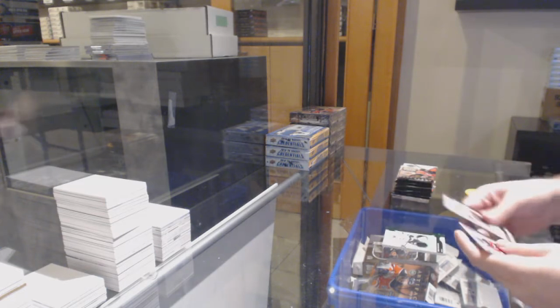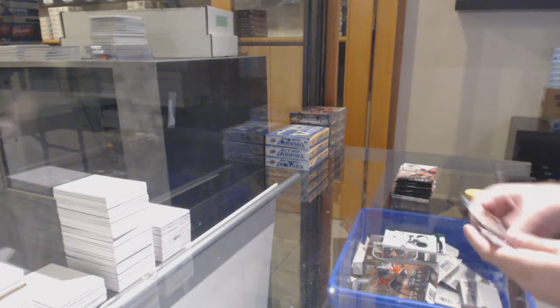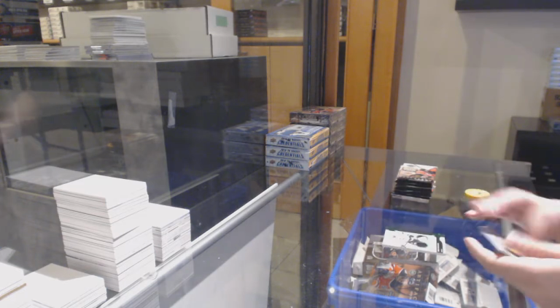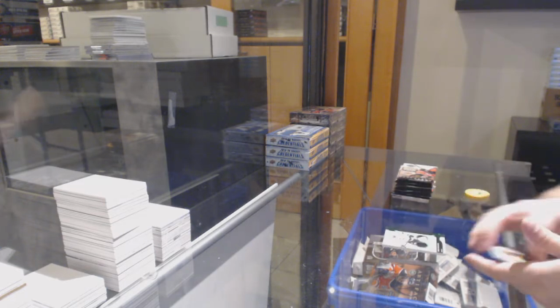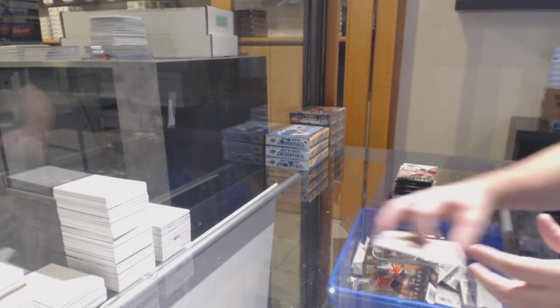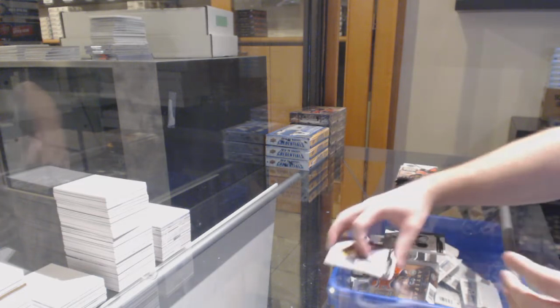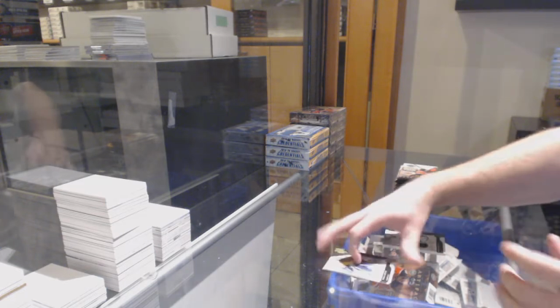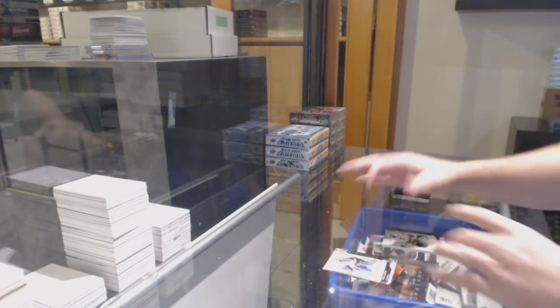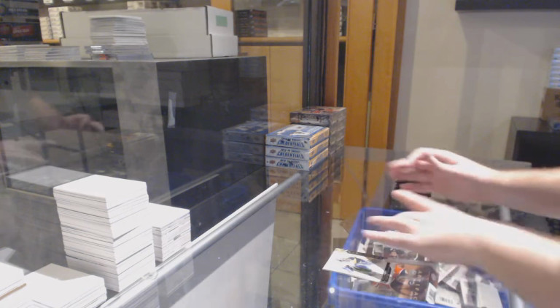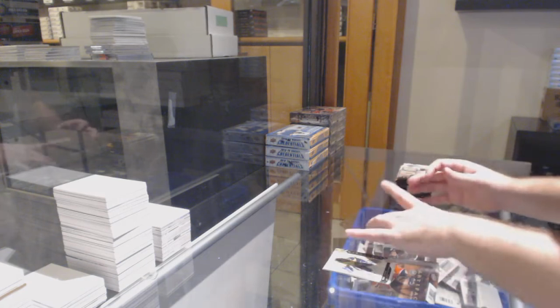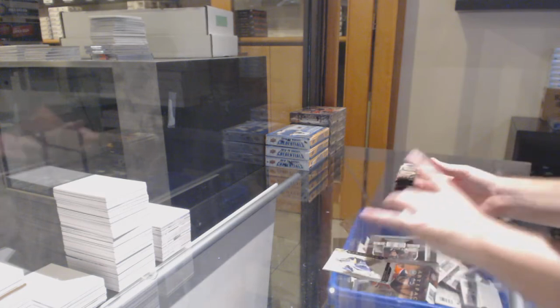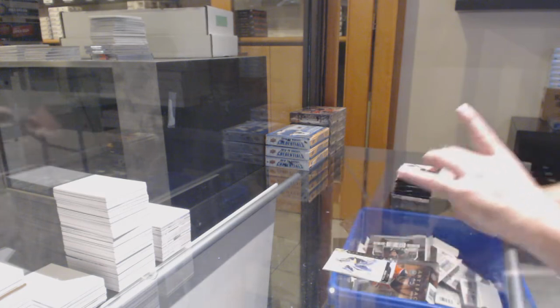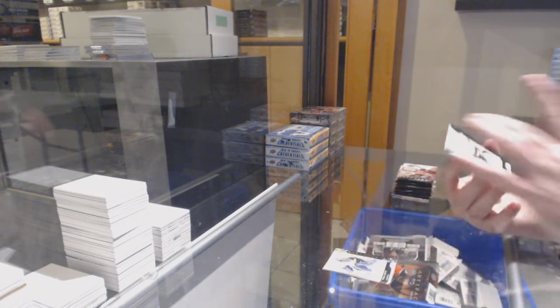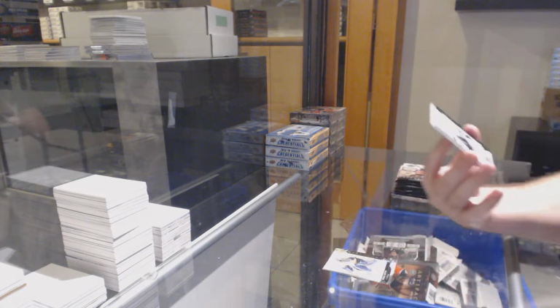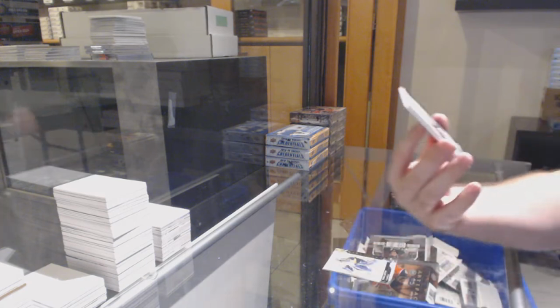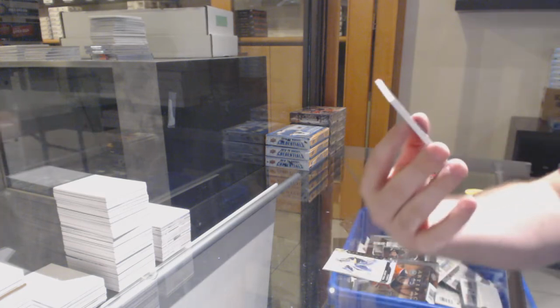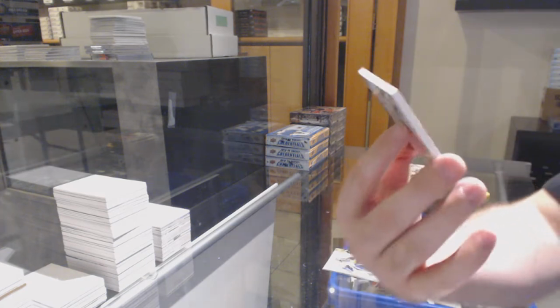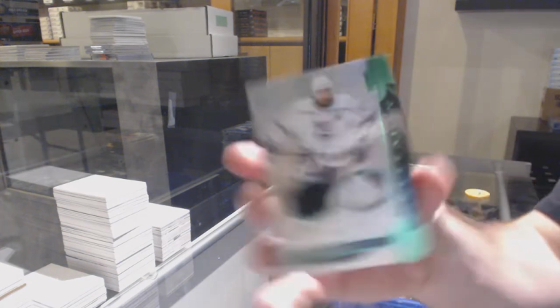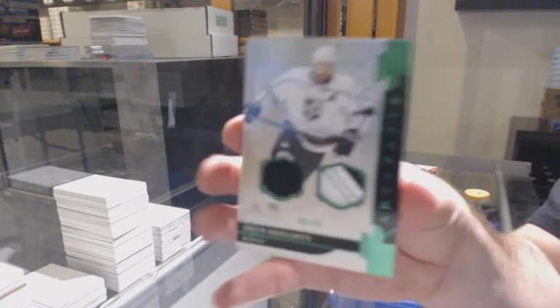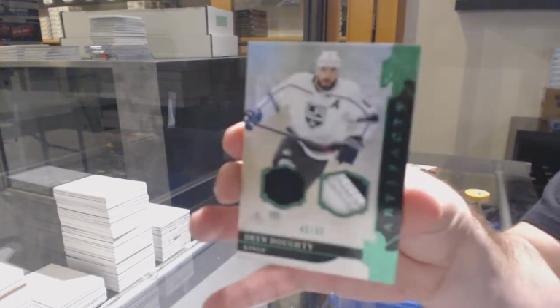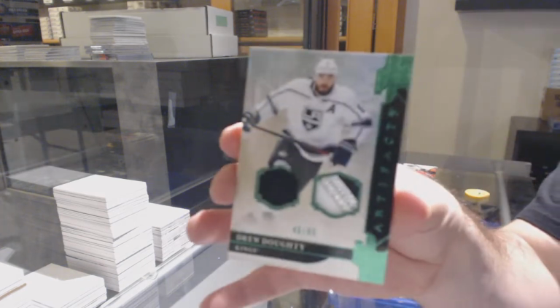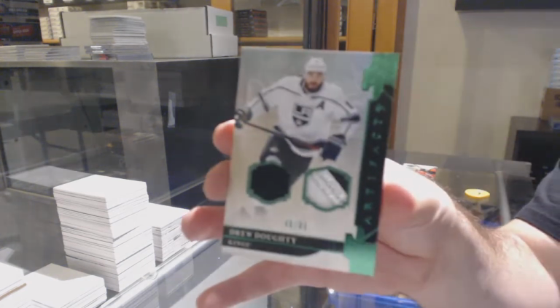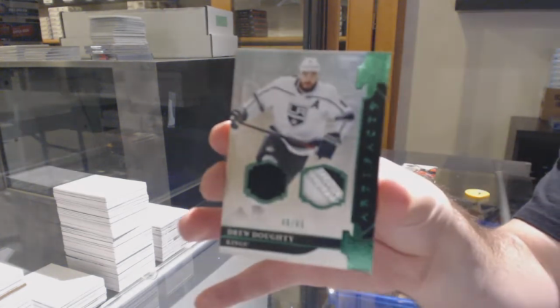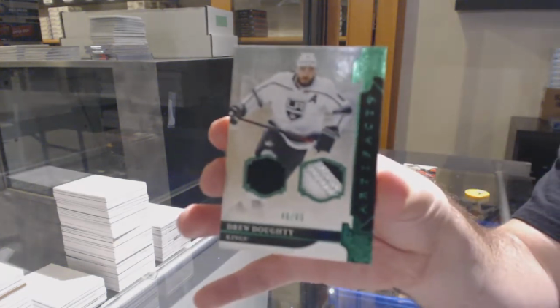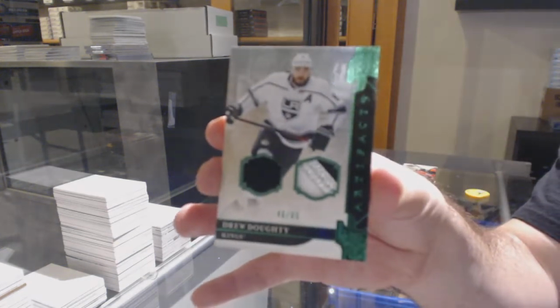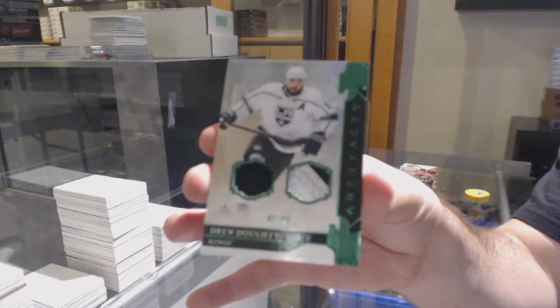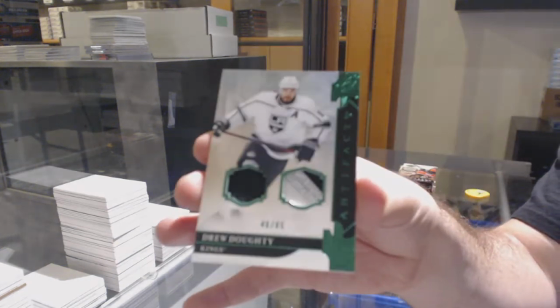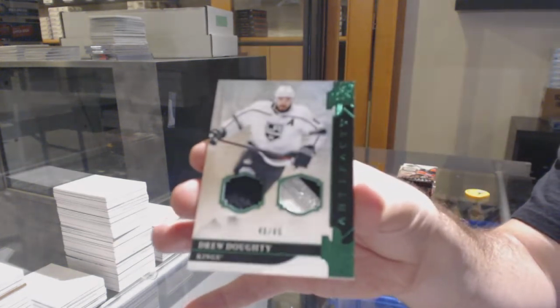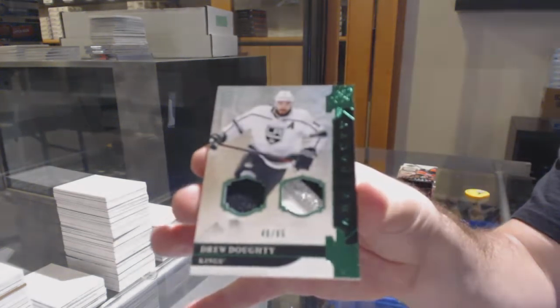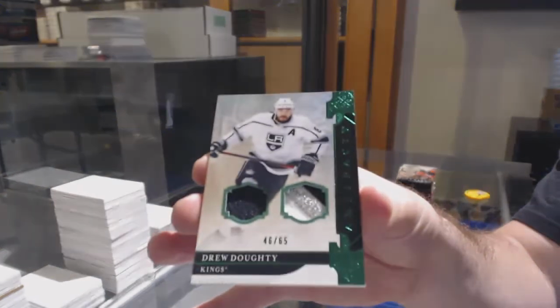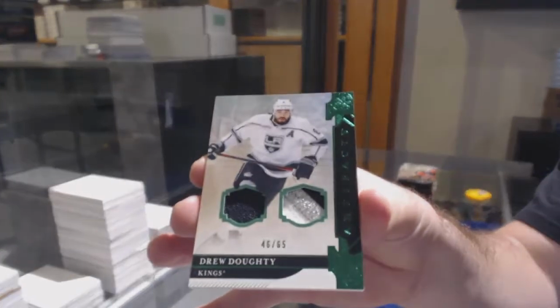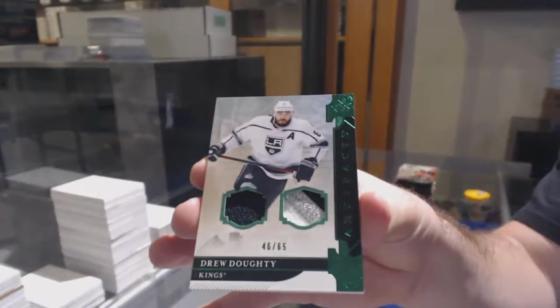We start off for the LA Kings, the 65 jersey patch — Drew Doughty.